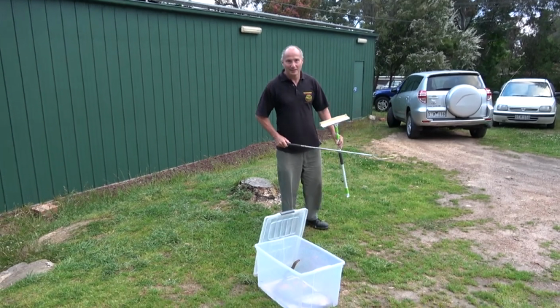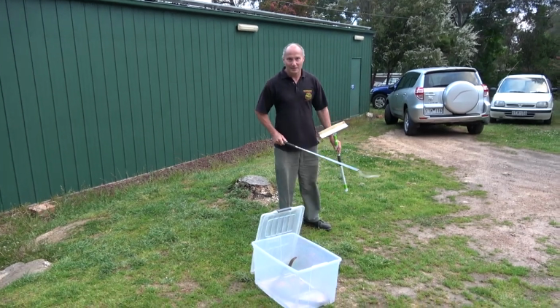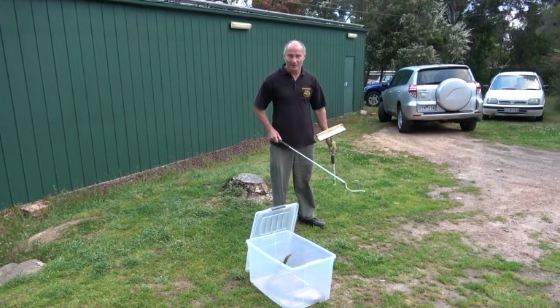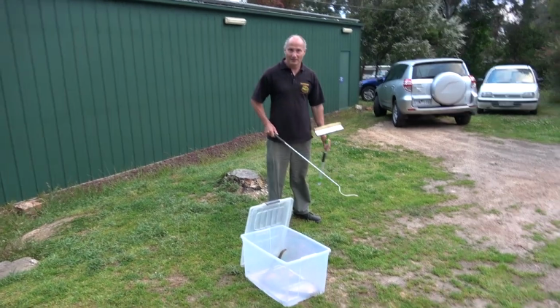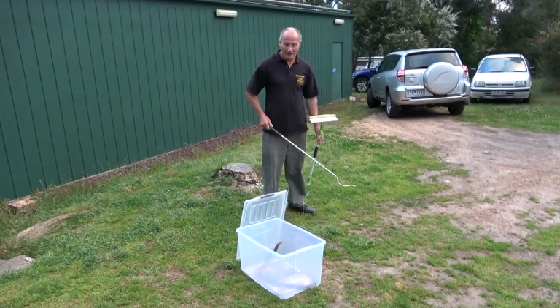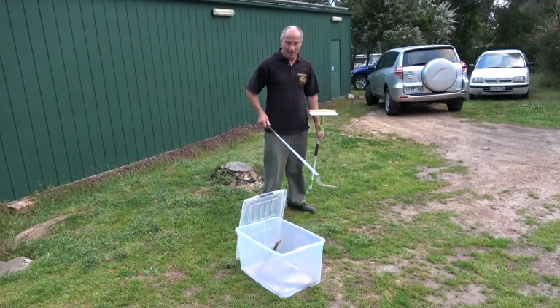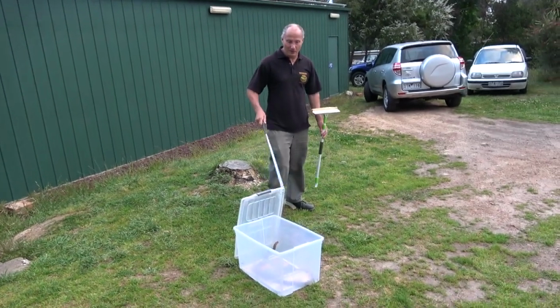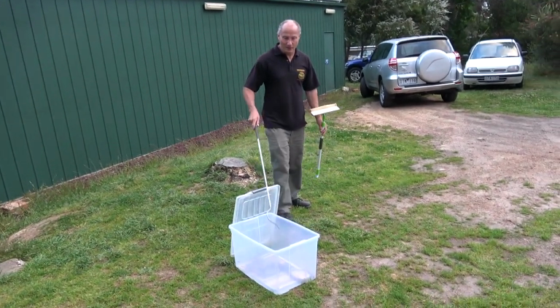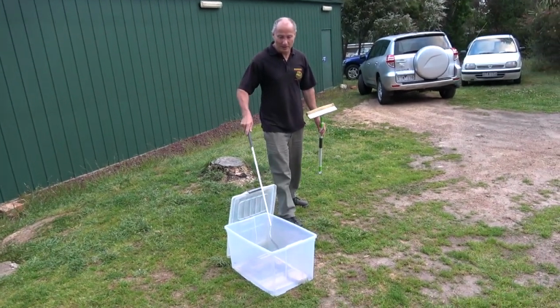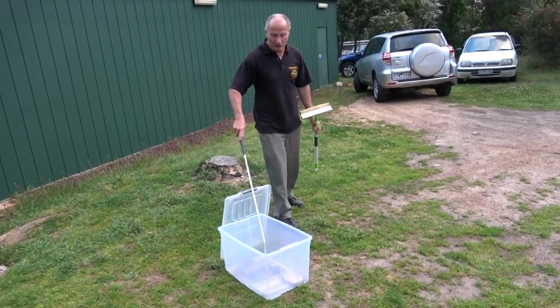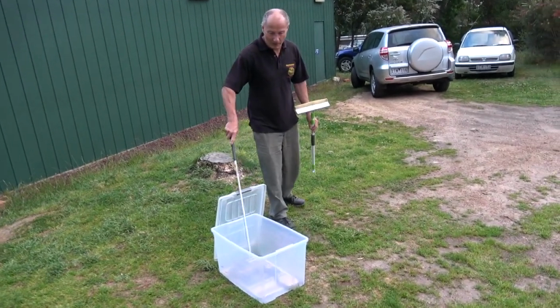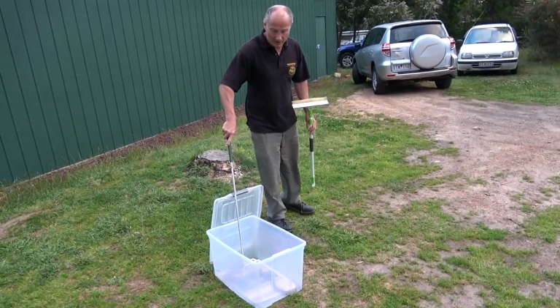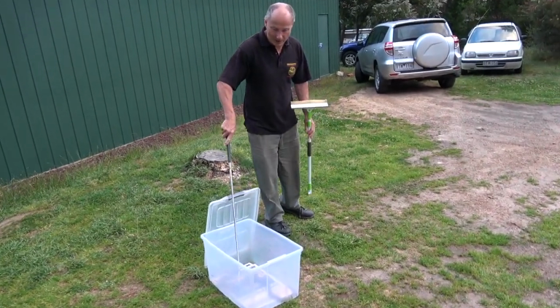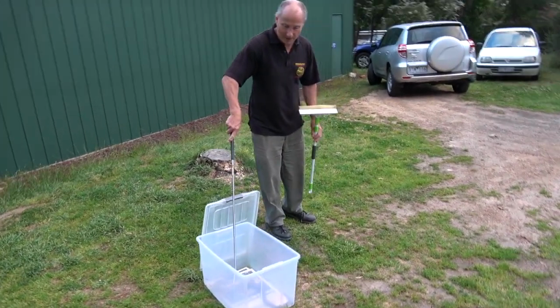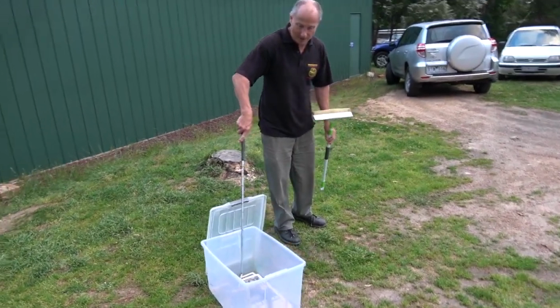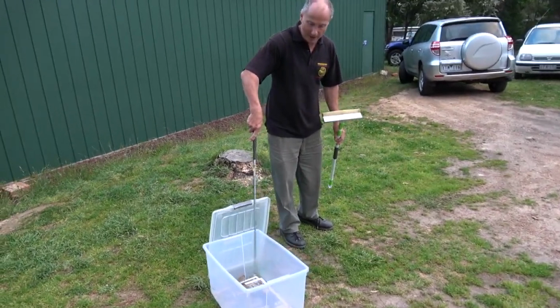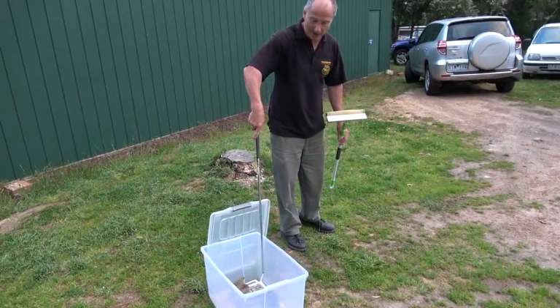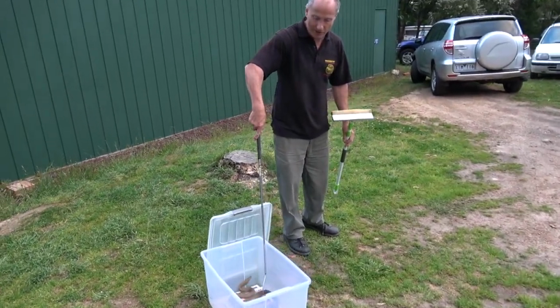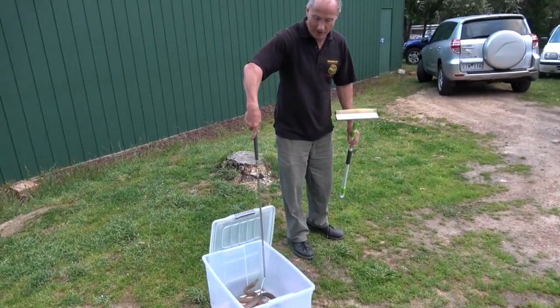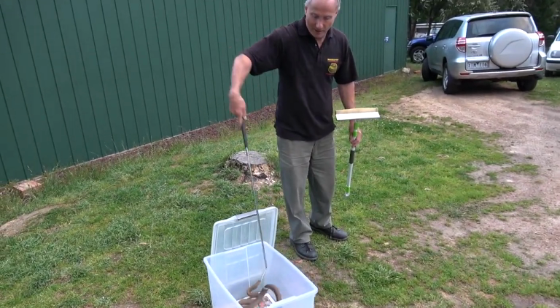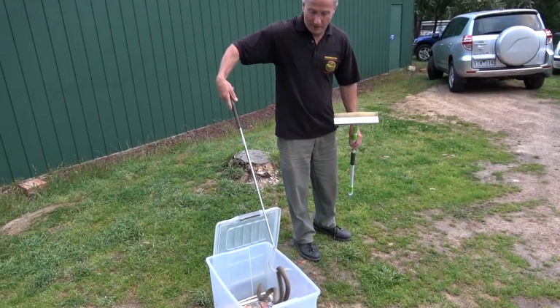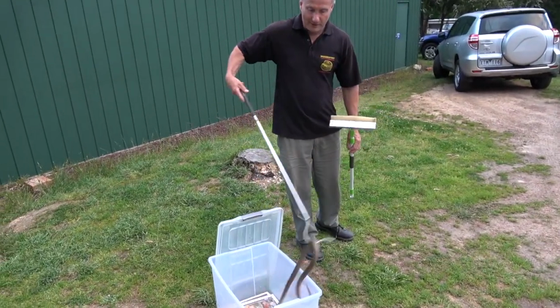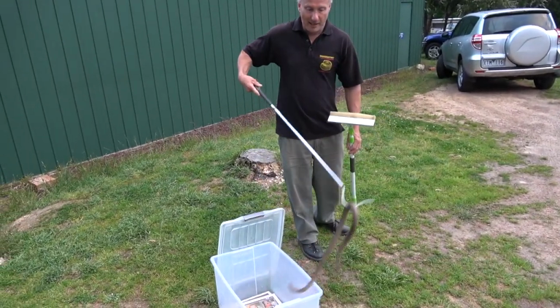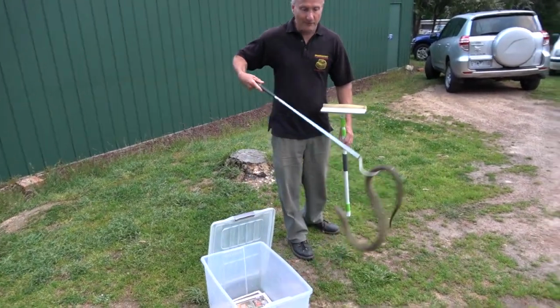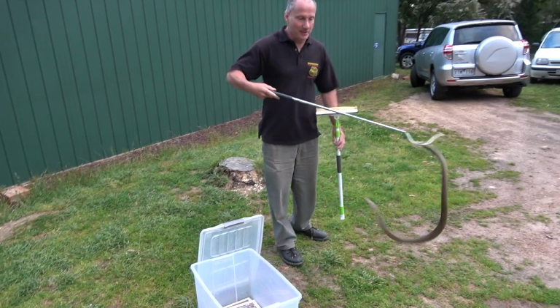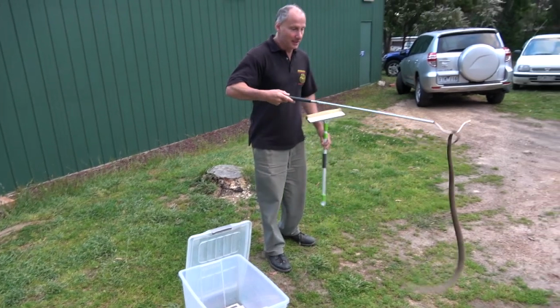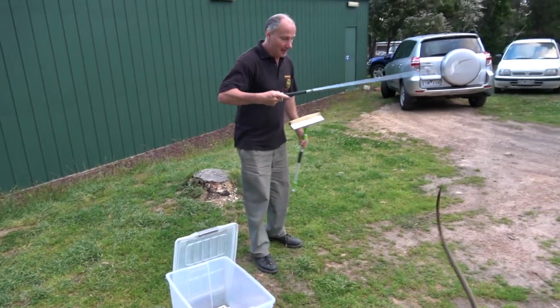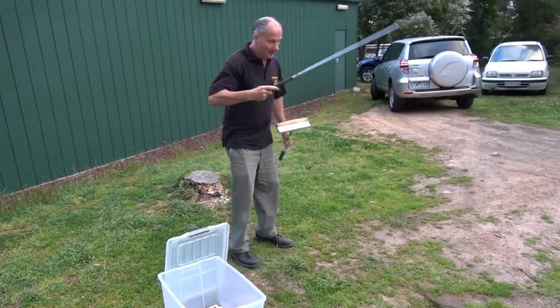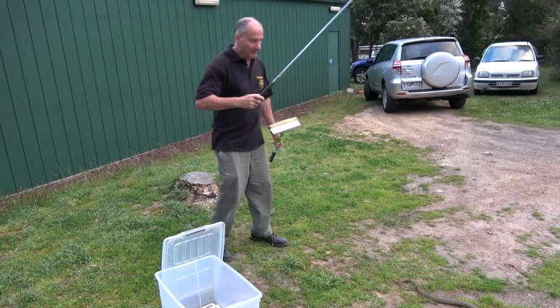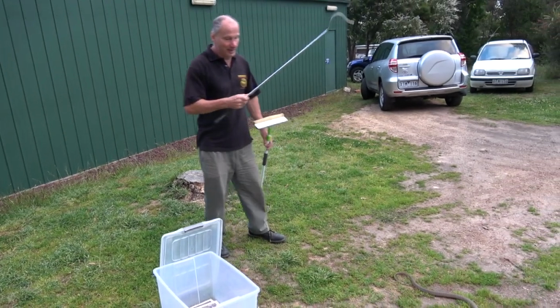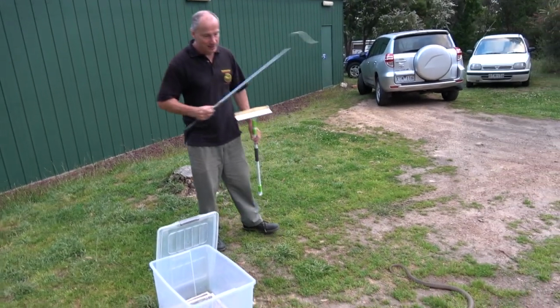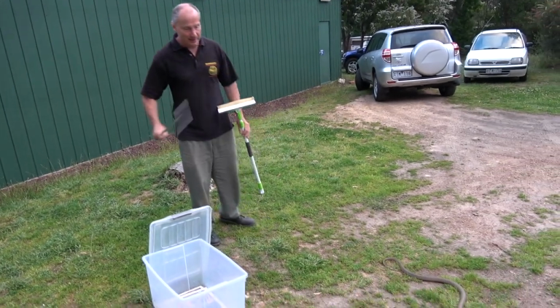We're filming. Okay, this is the right way to catch a deadly snake in theory. Snake out — brown snake.